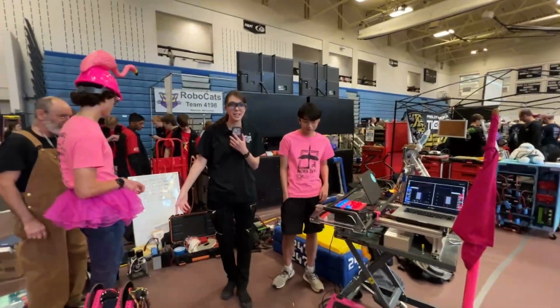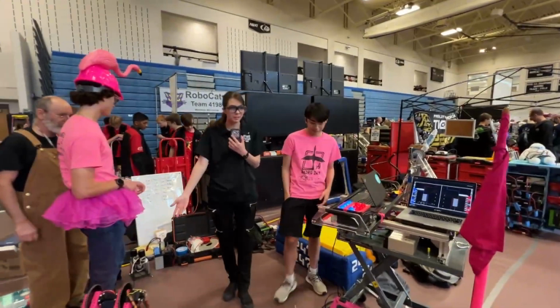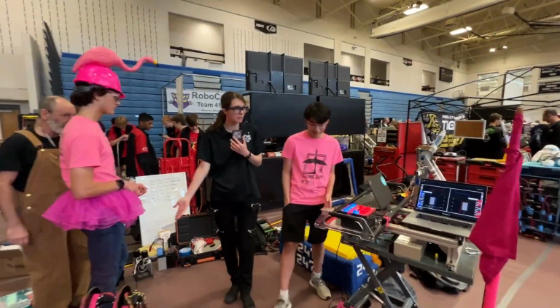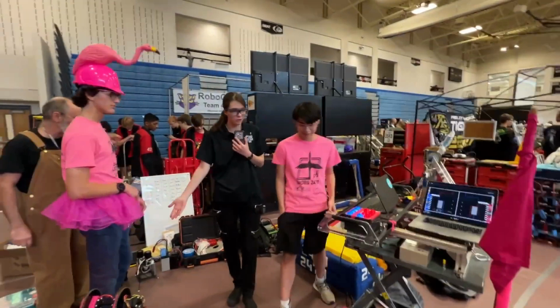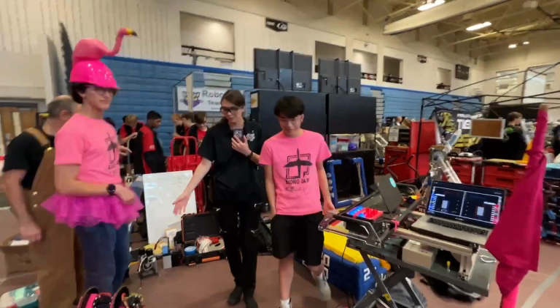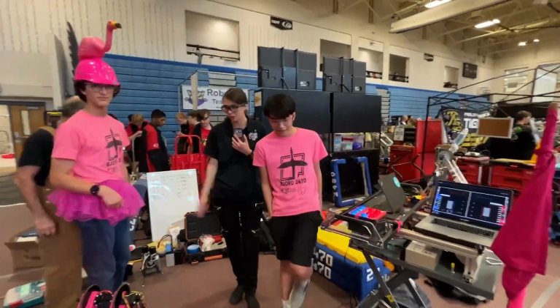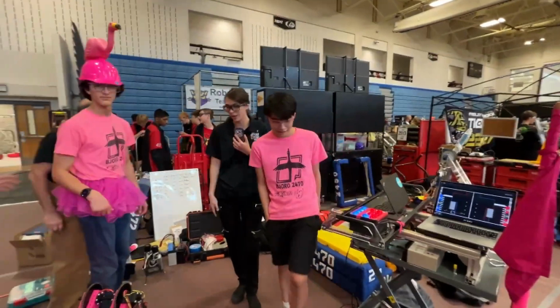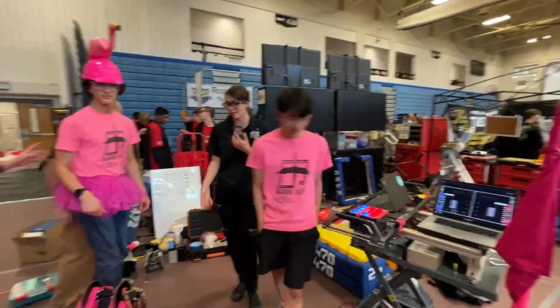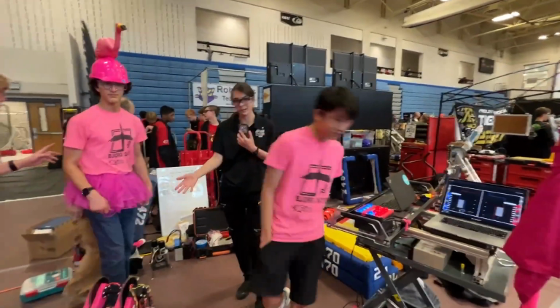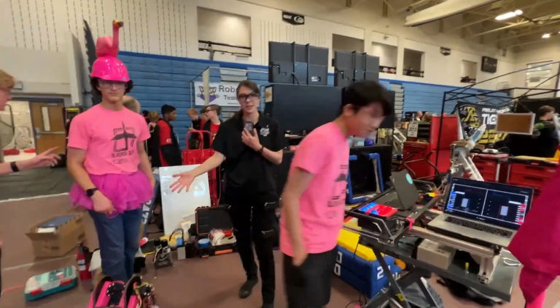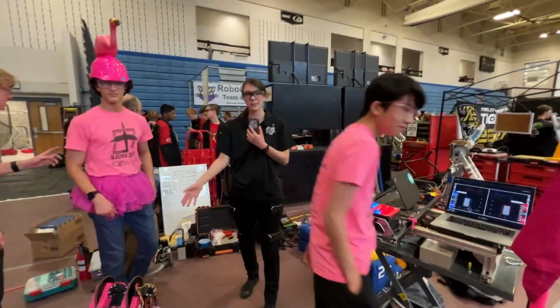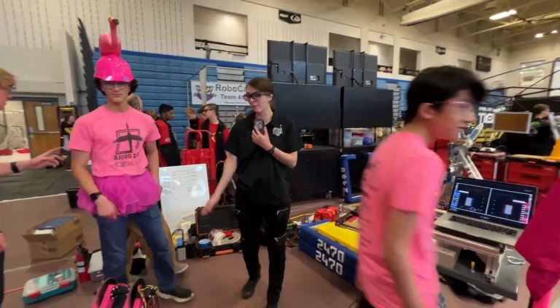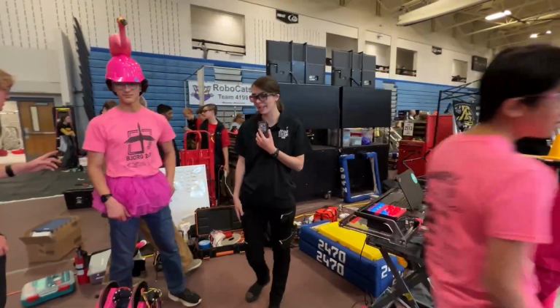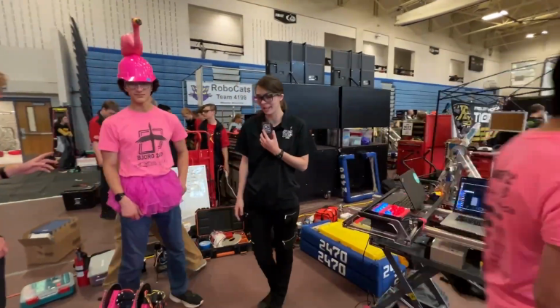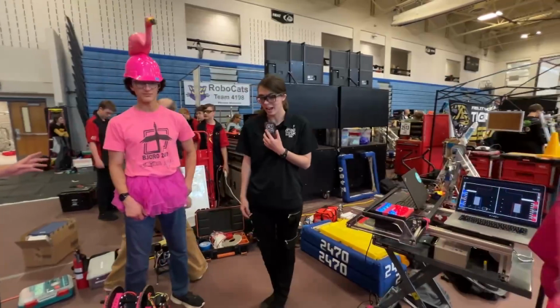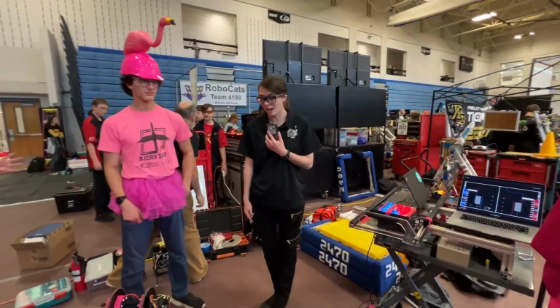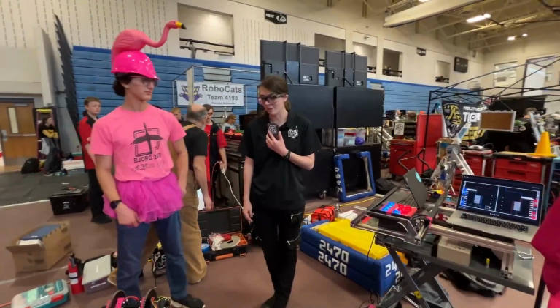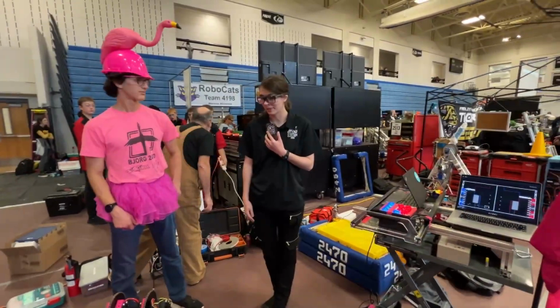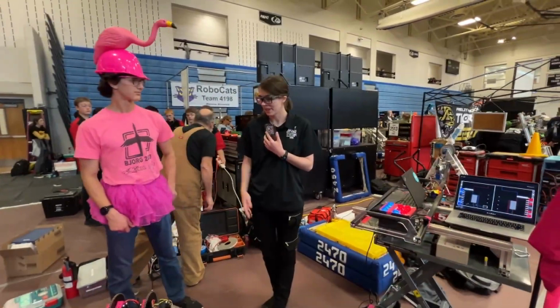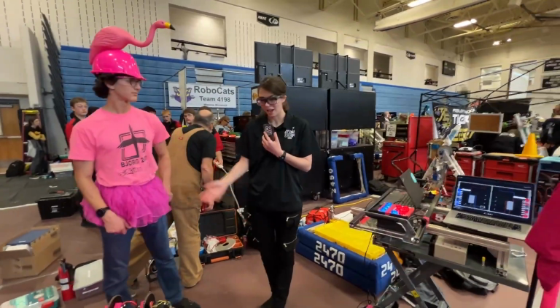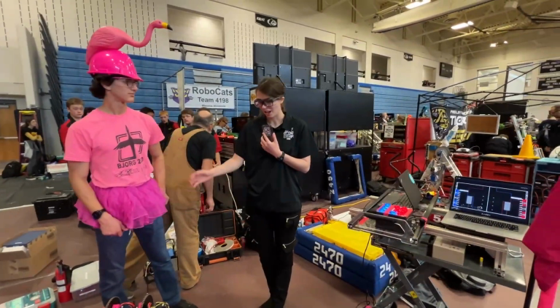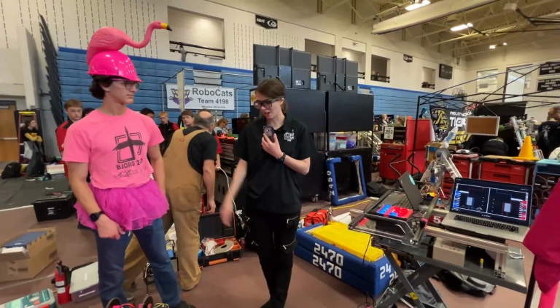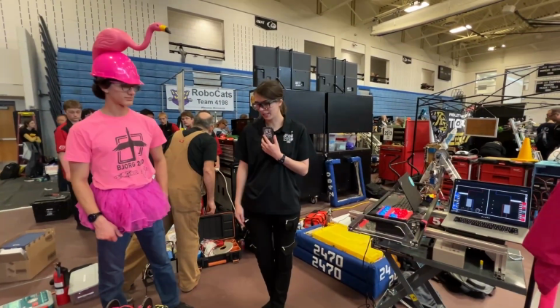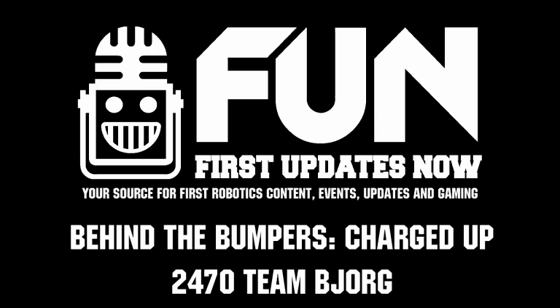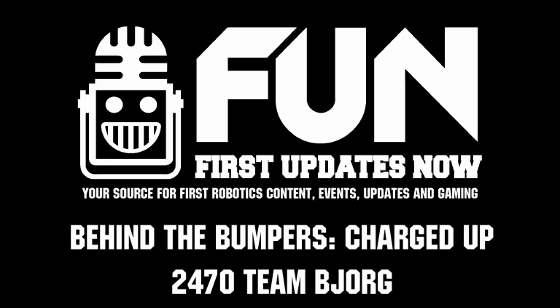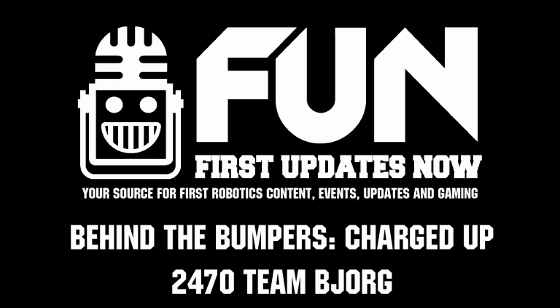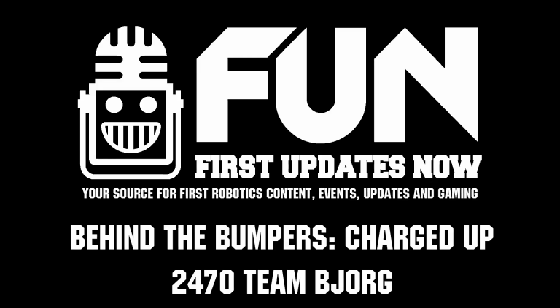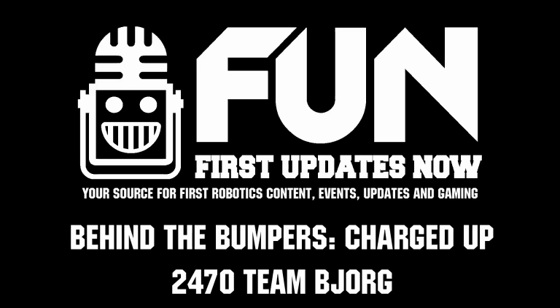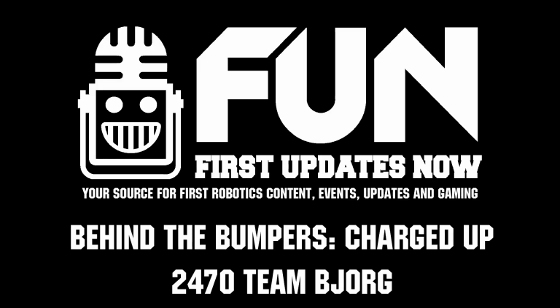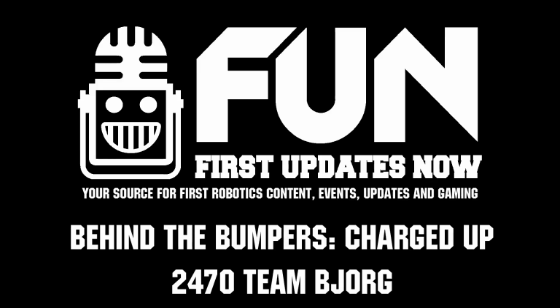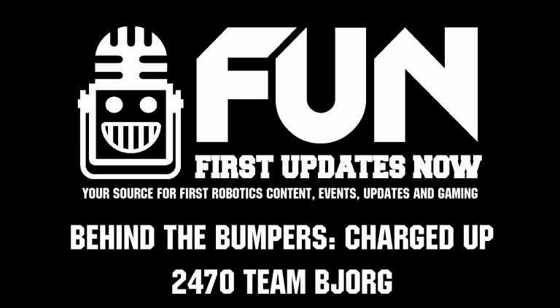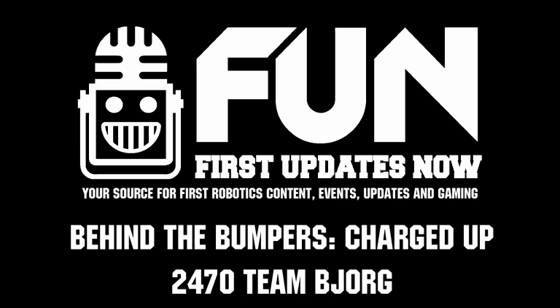Thank you, Team Bjorg, for showing off this amazing robot. I'll be glad to see more of it in action, and good luck.